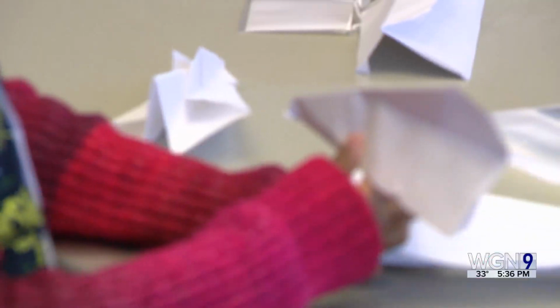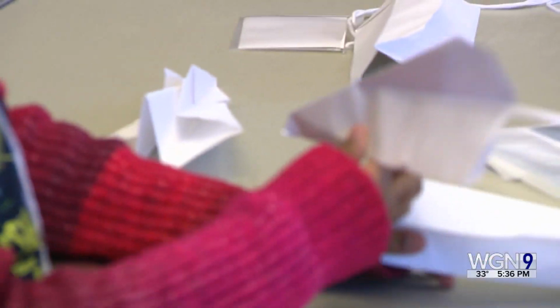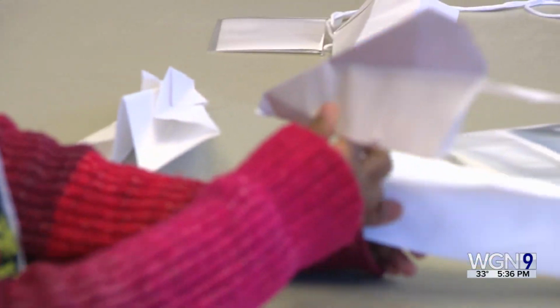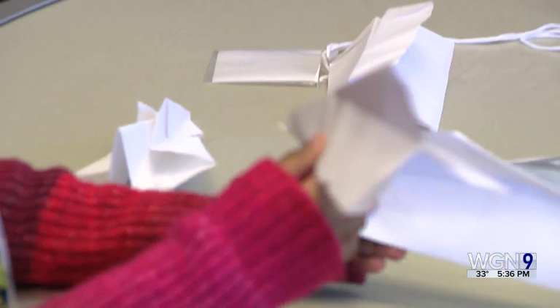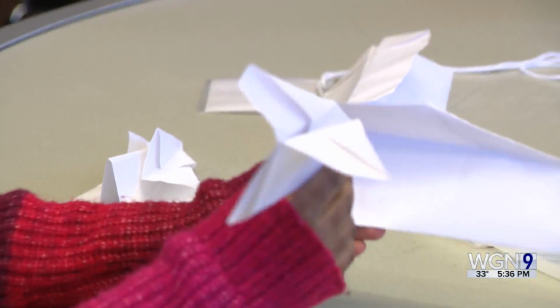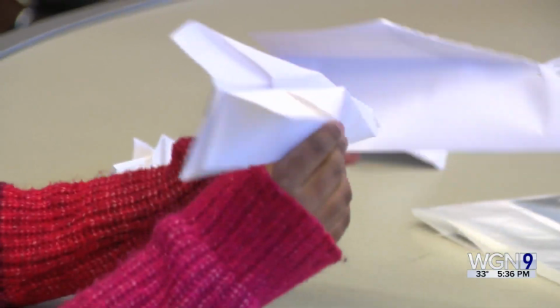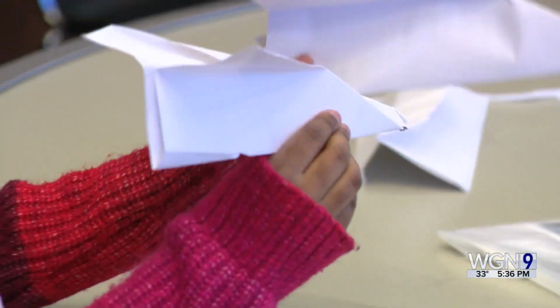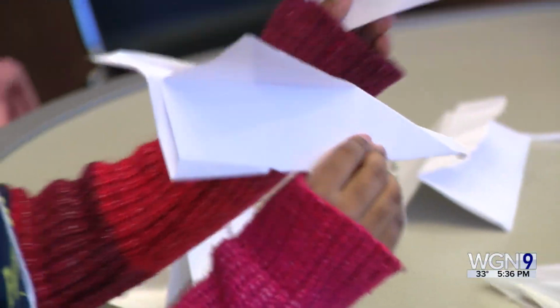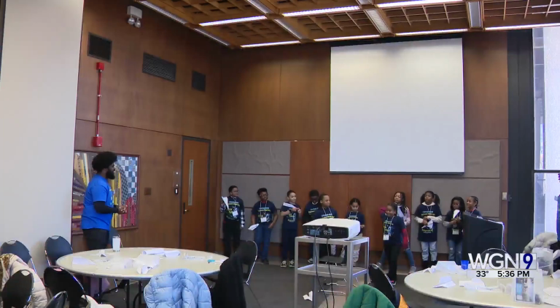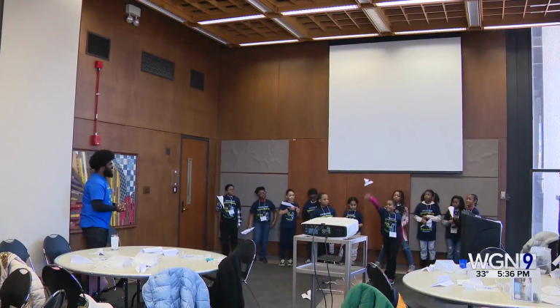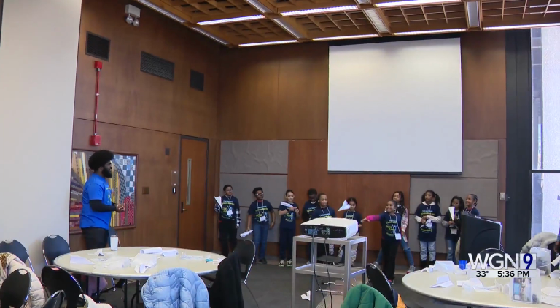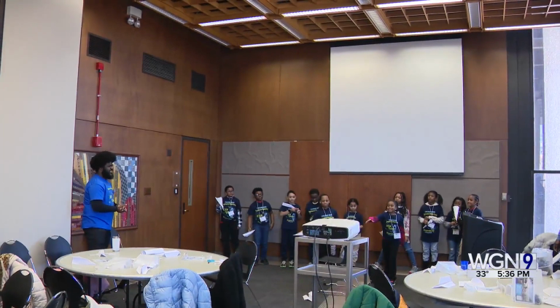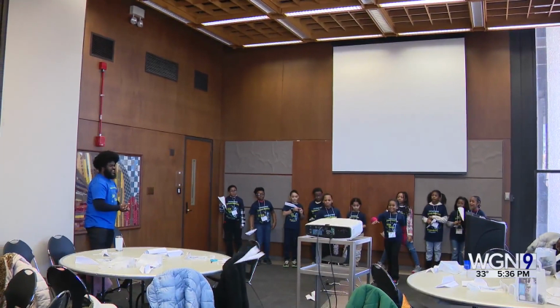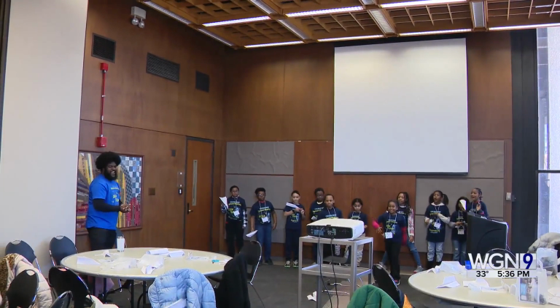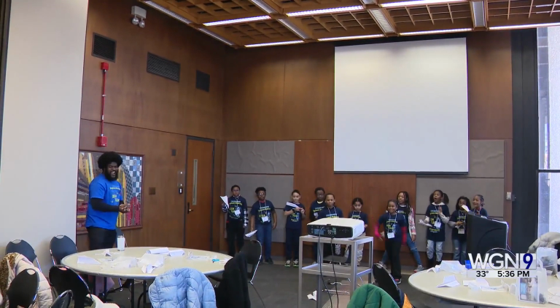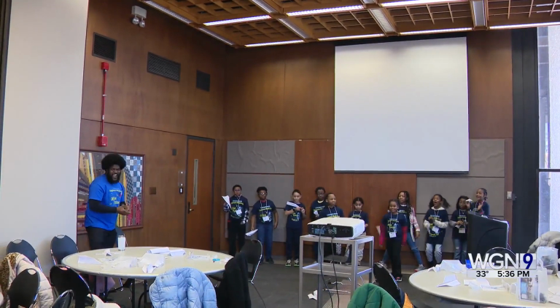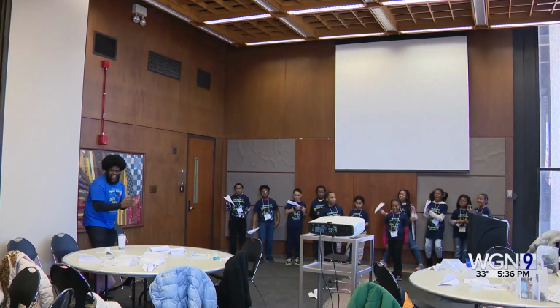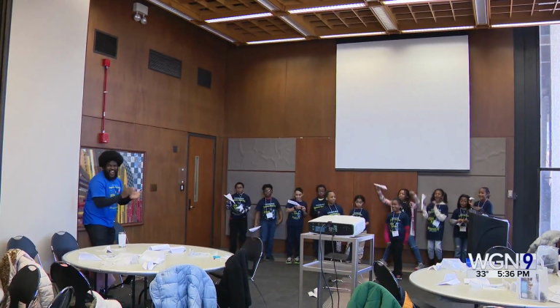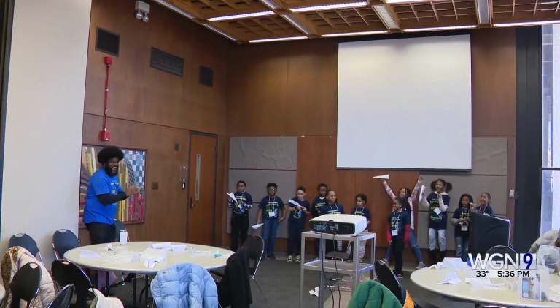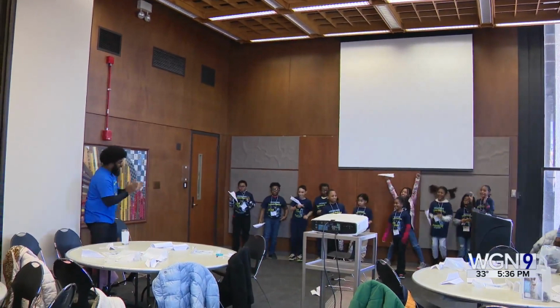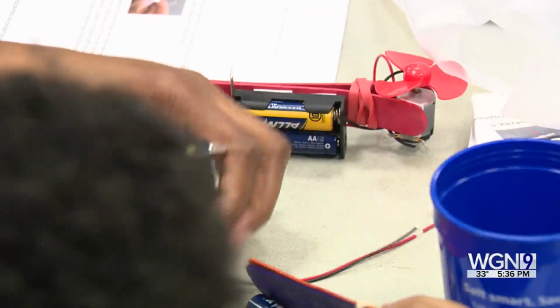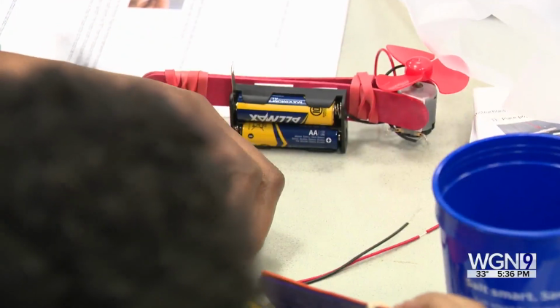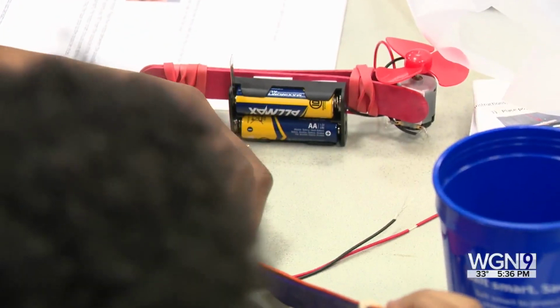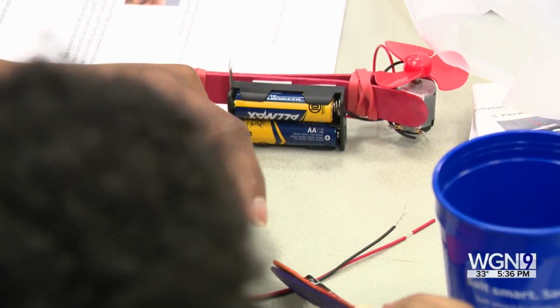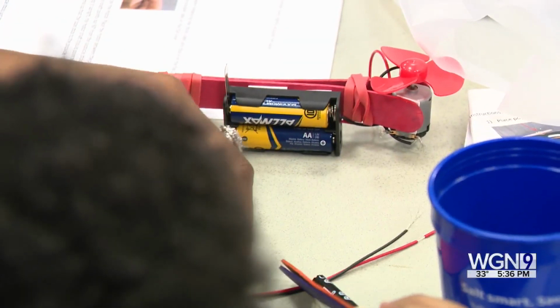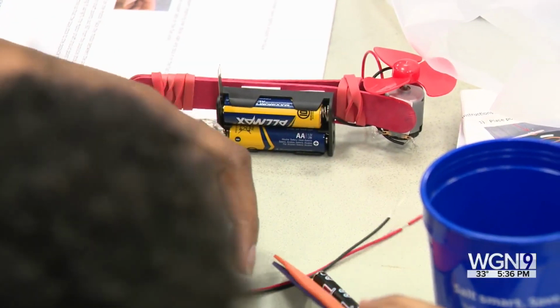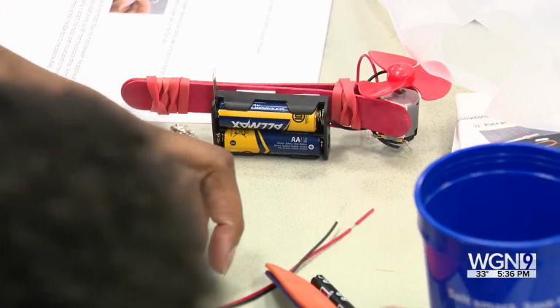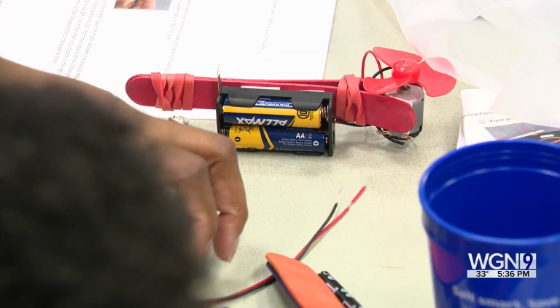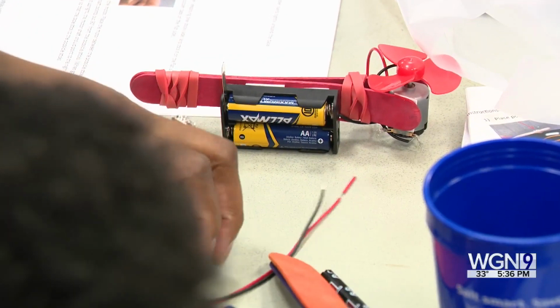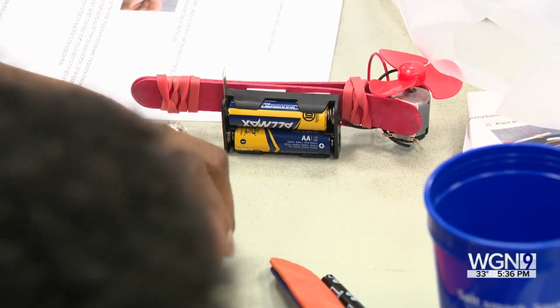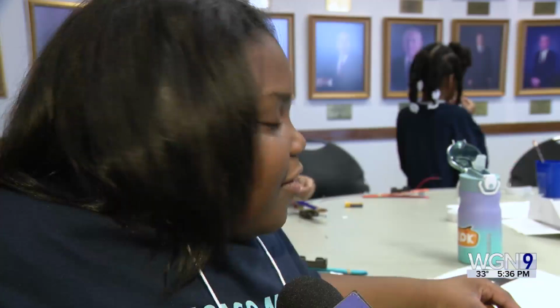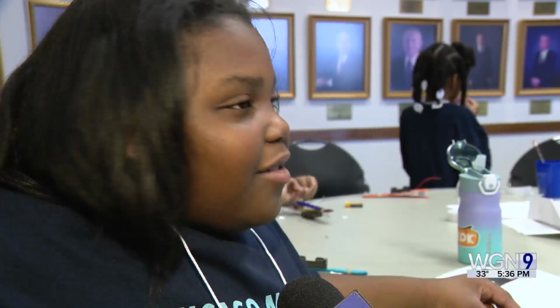Reporting from the UIC campus, I'm Jewel Hillary, WGN News.